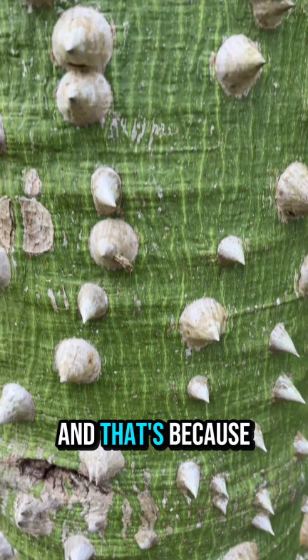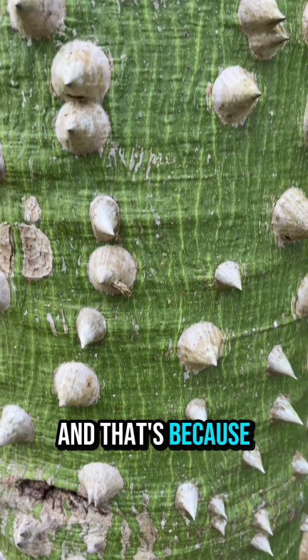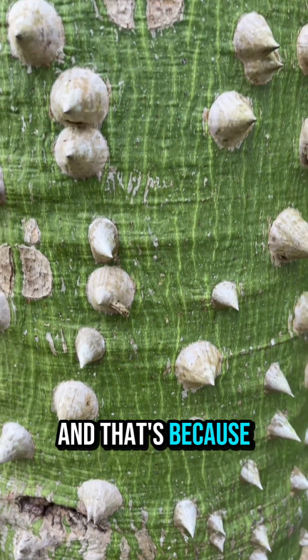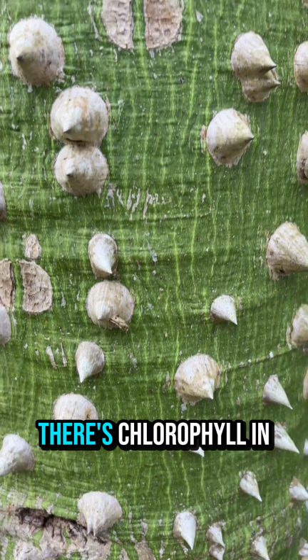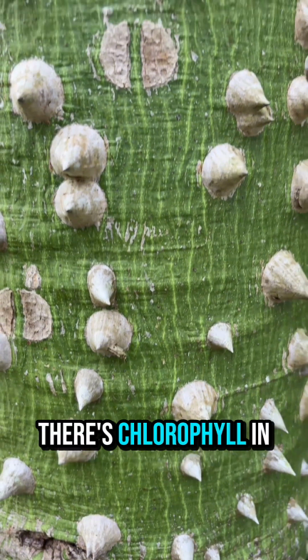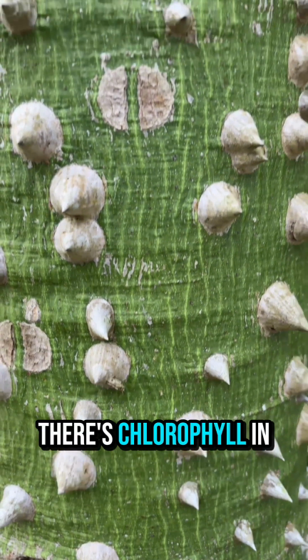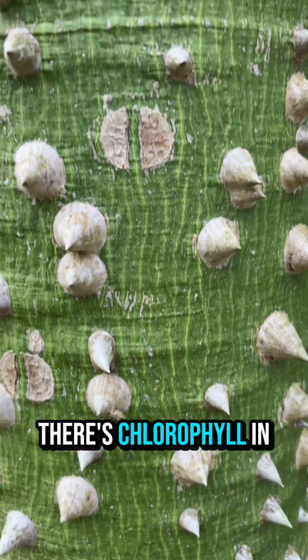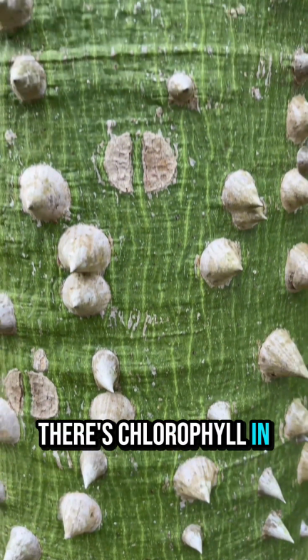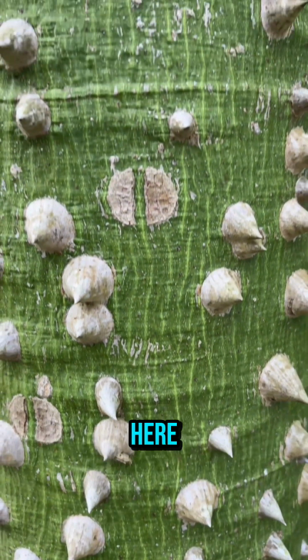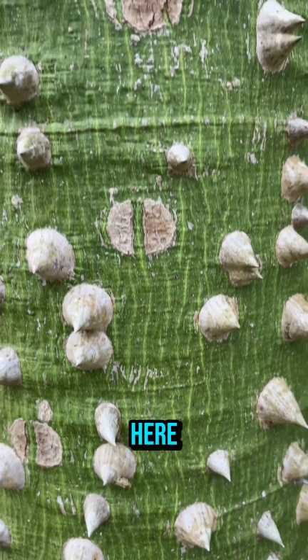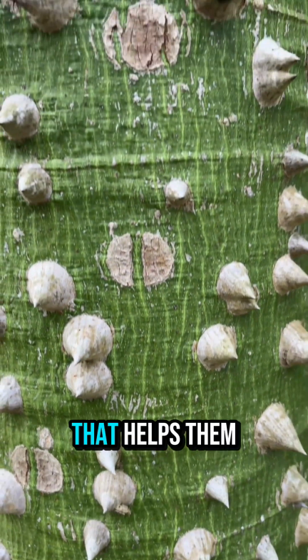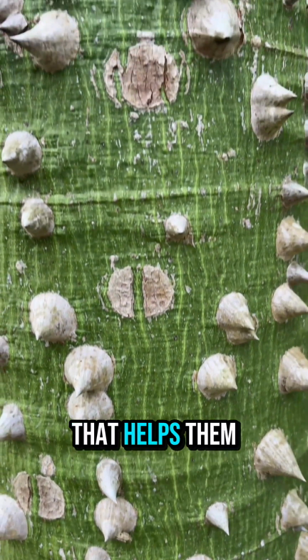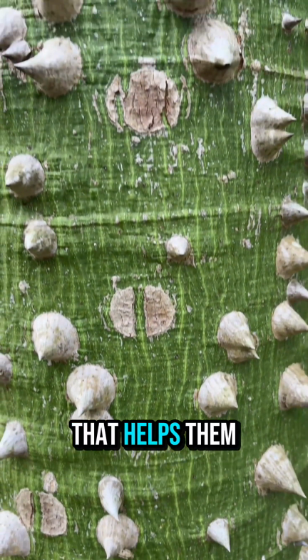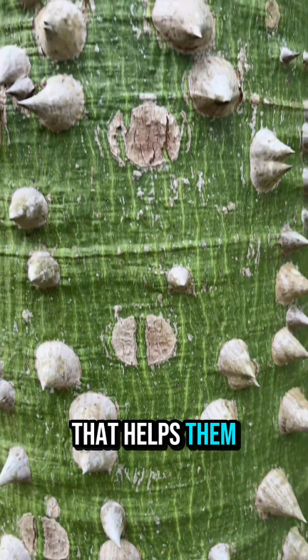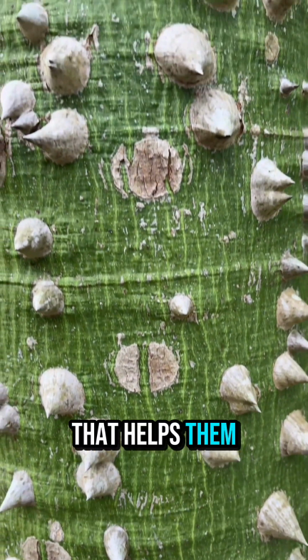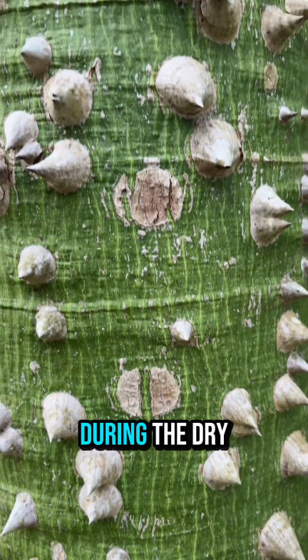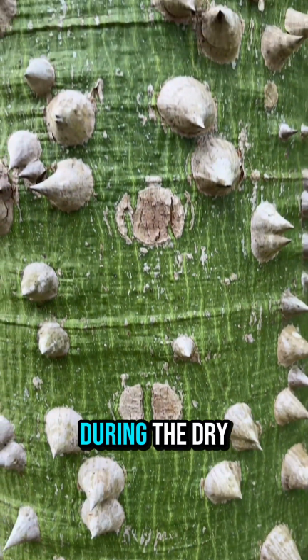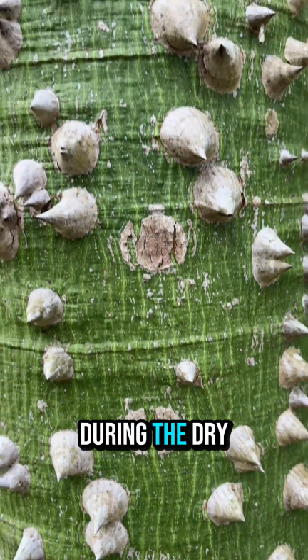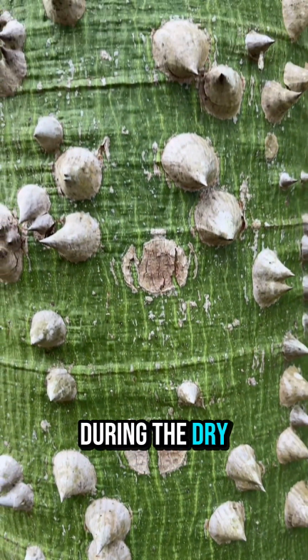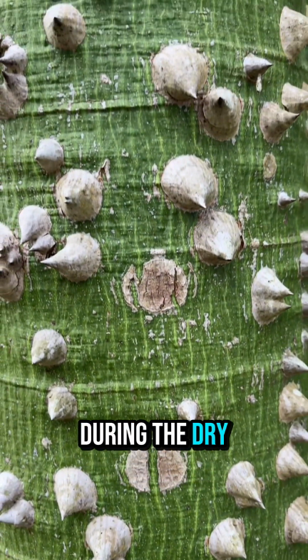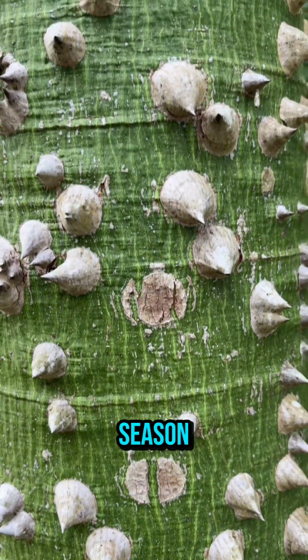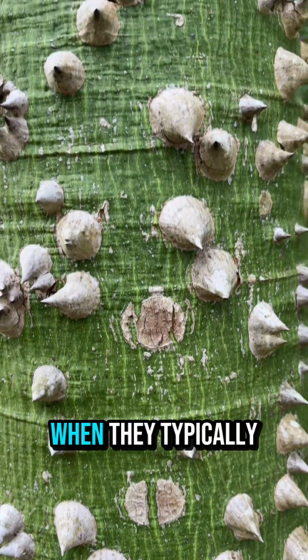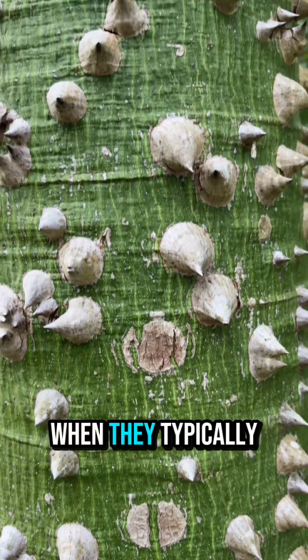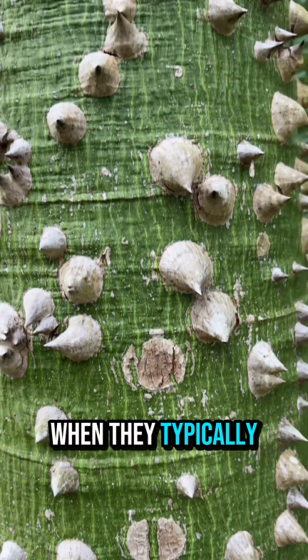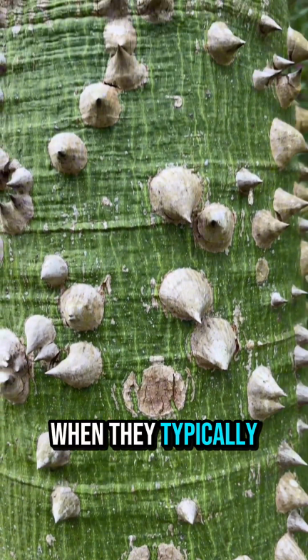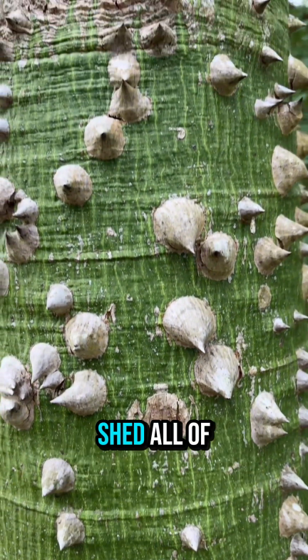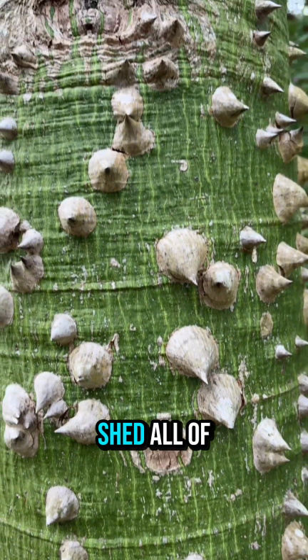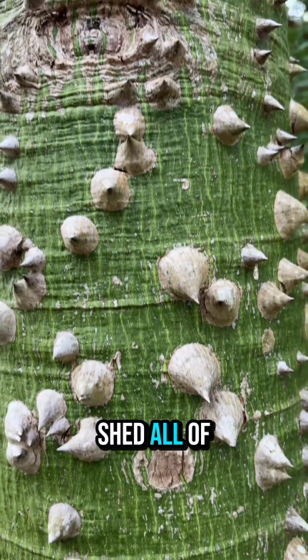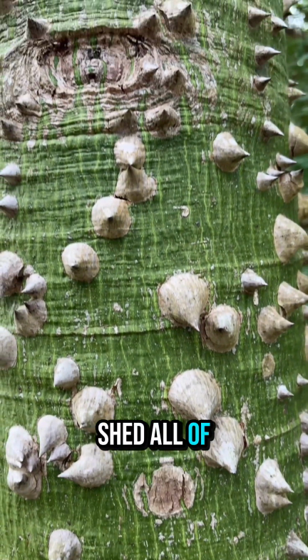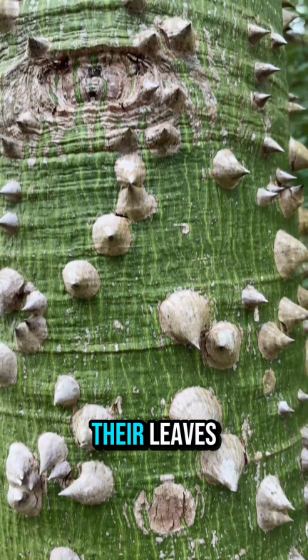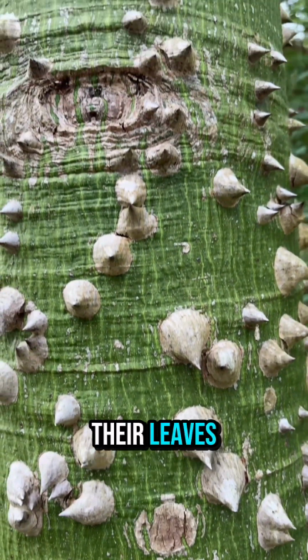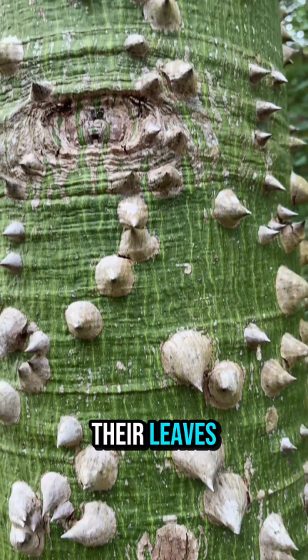And that's because there's chlorophyll in here that helps them during the dry season when they typically shed all of their leaves.